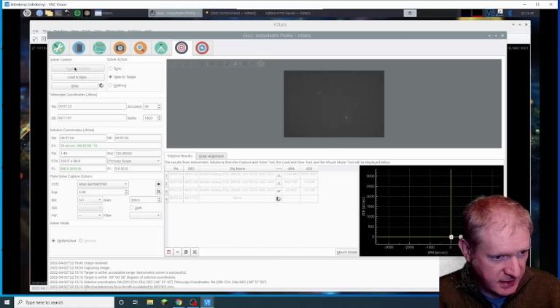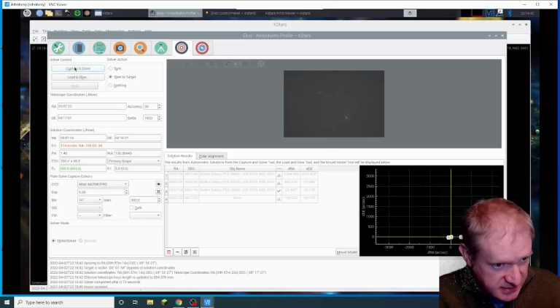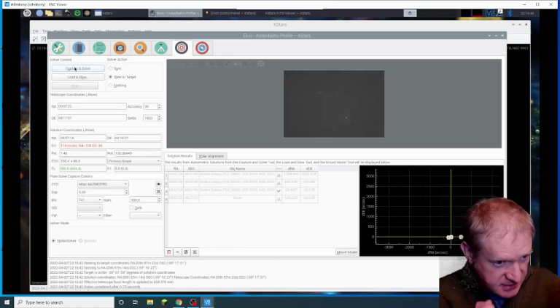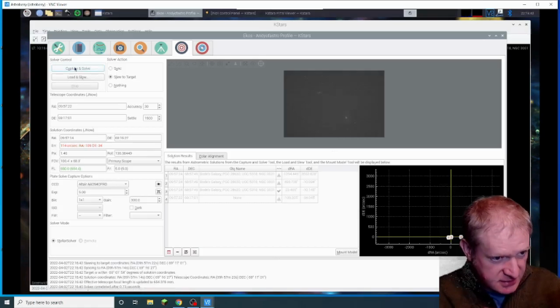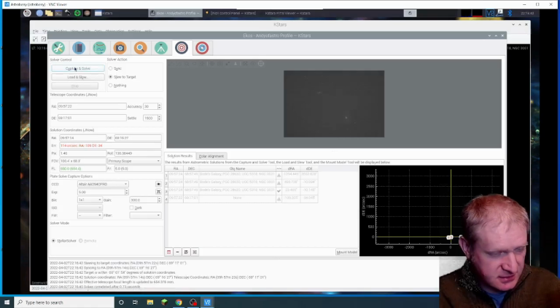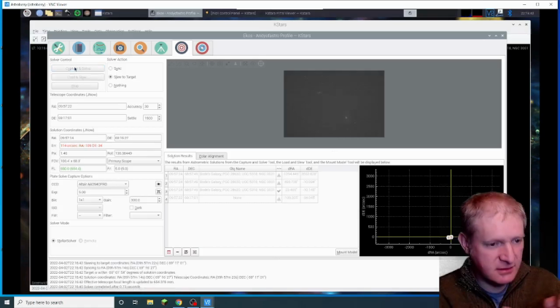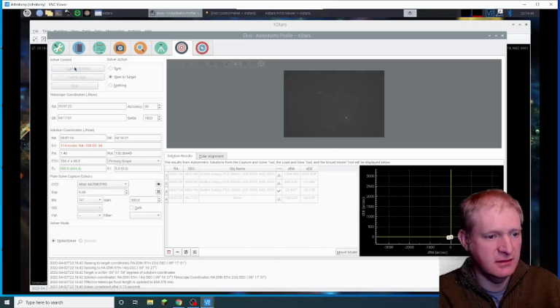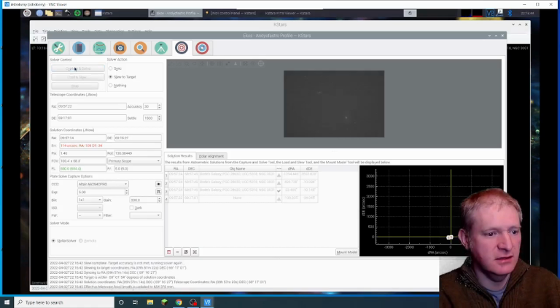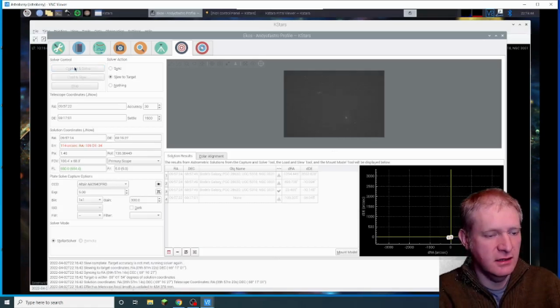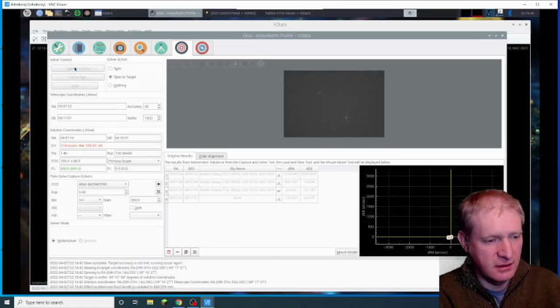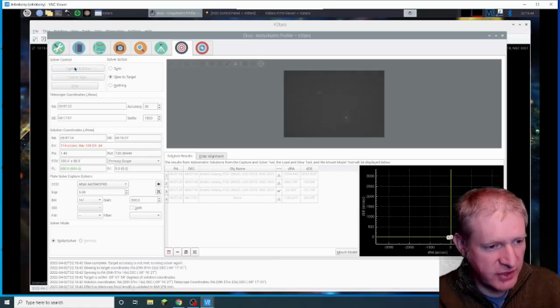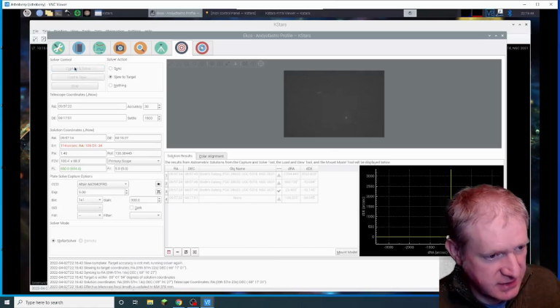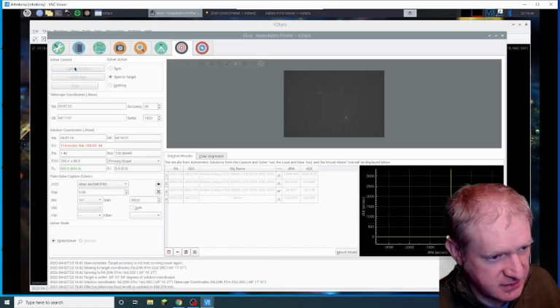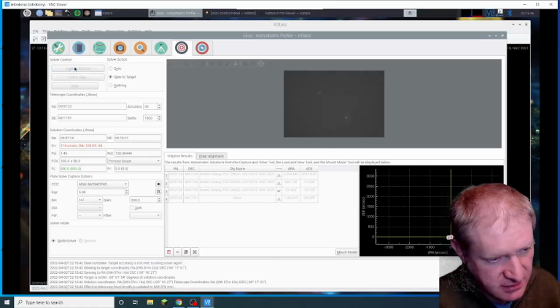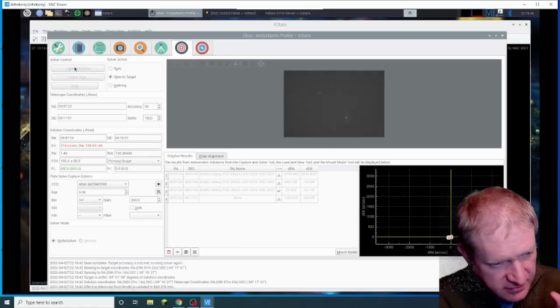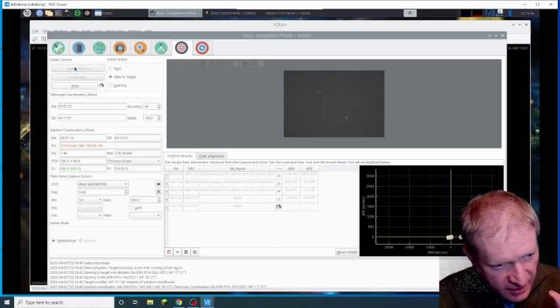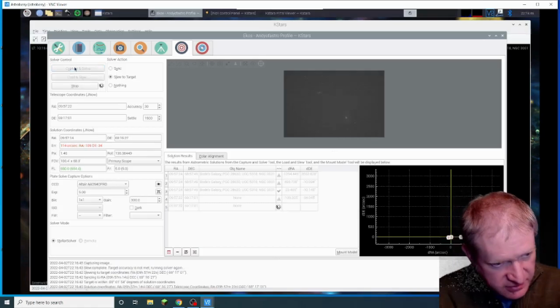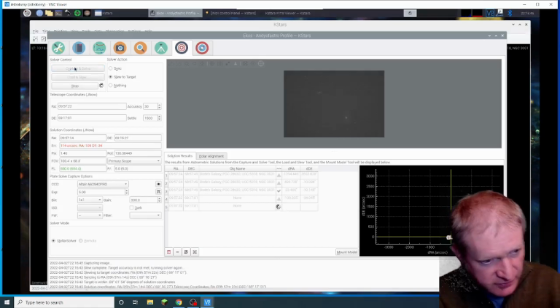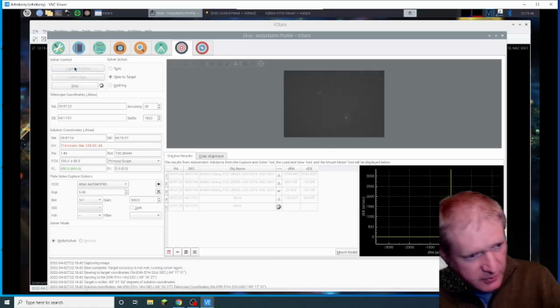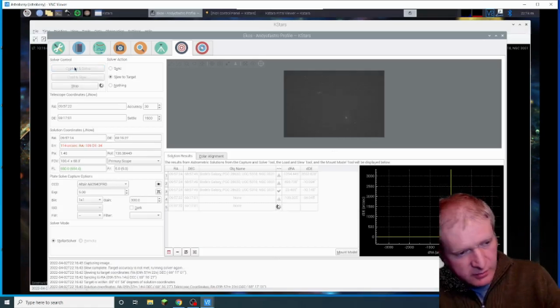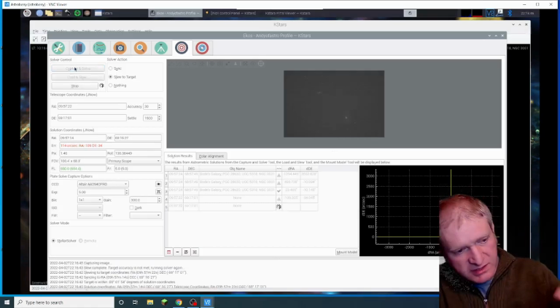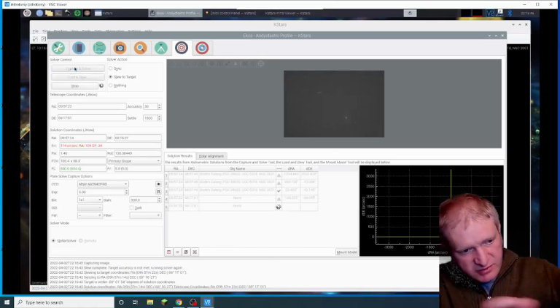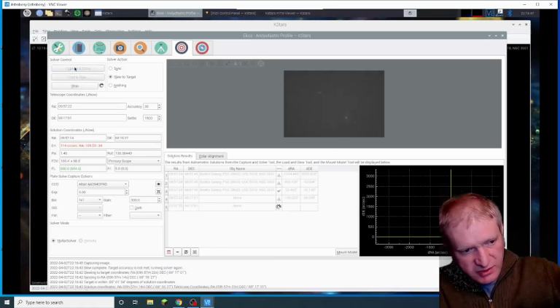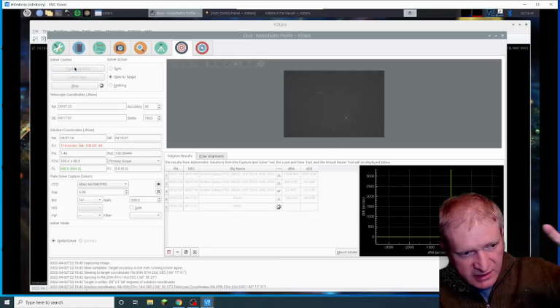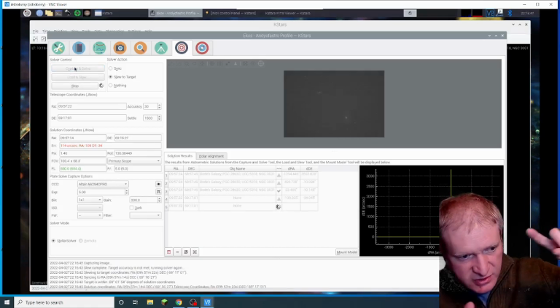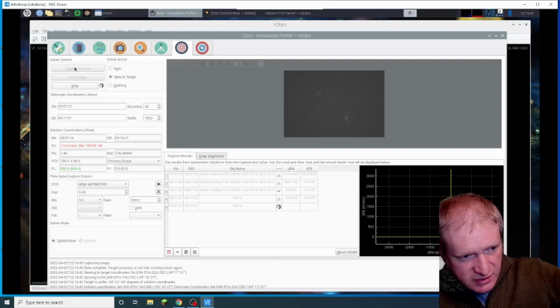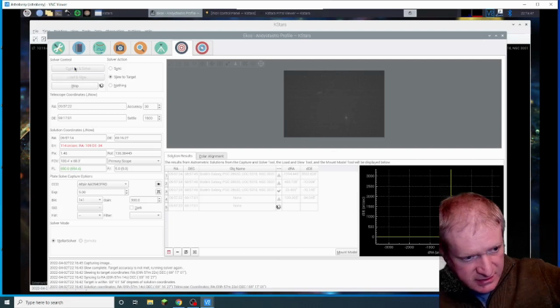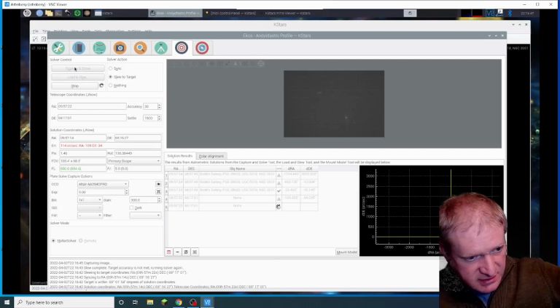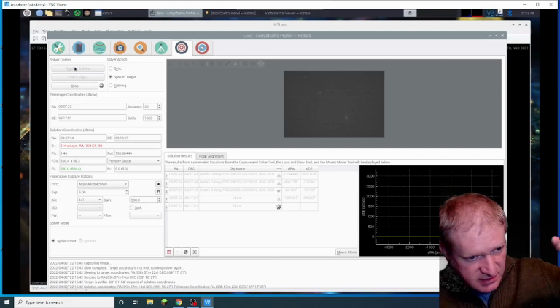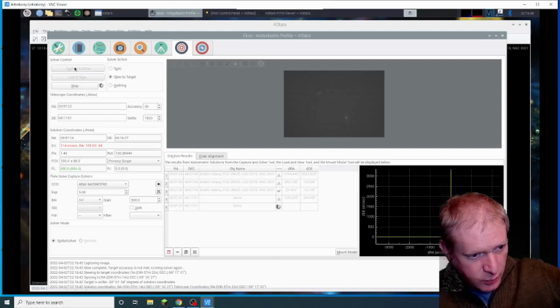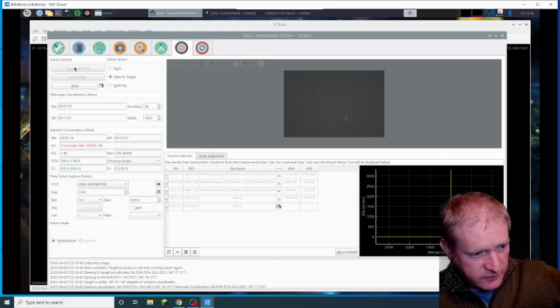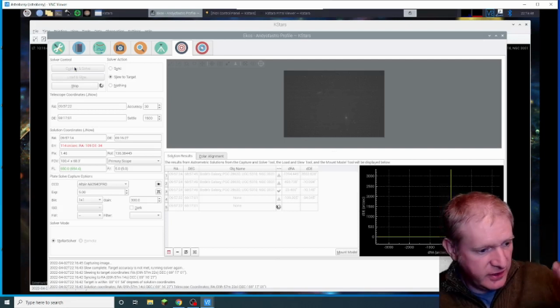Yes! Brilliant! That's roughly where I wanted them, so you get the two galaxies in the one frame.